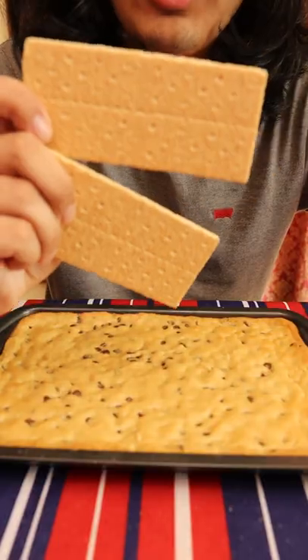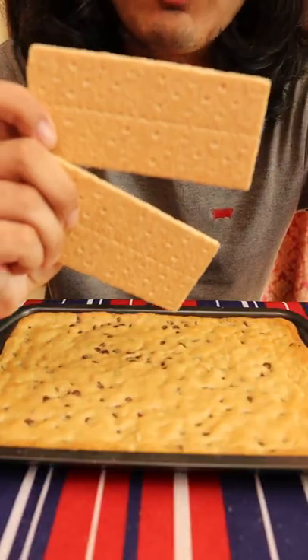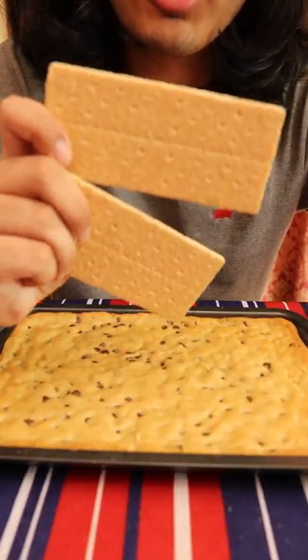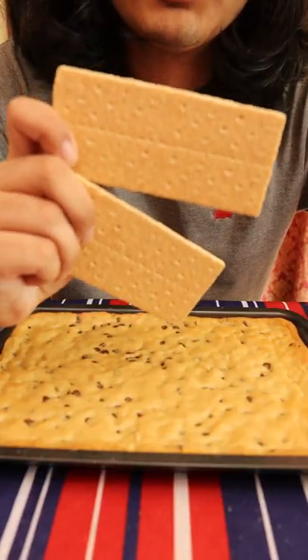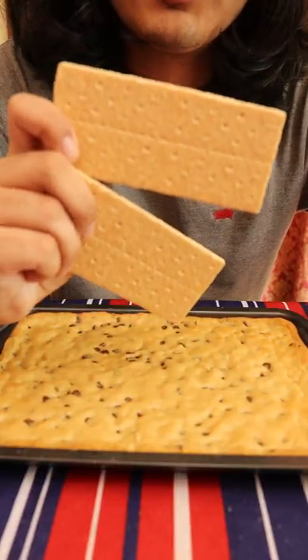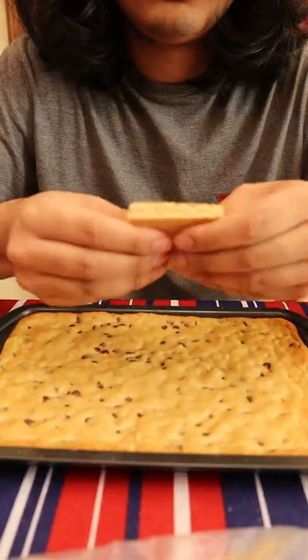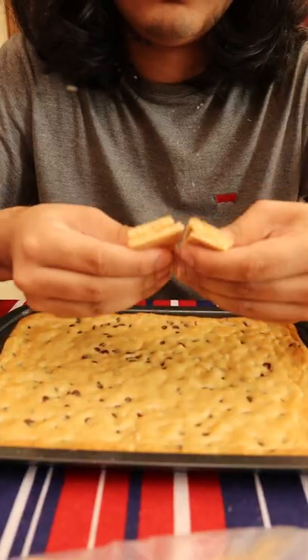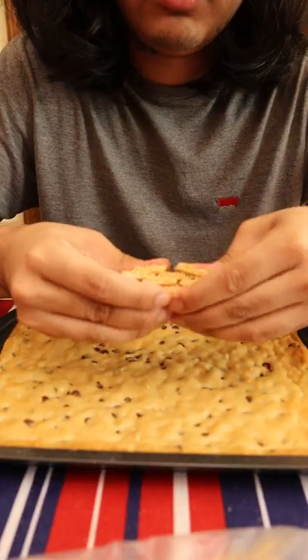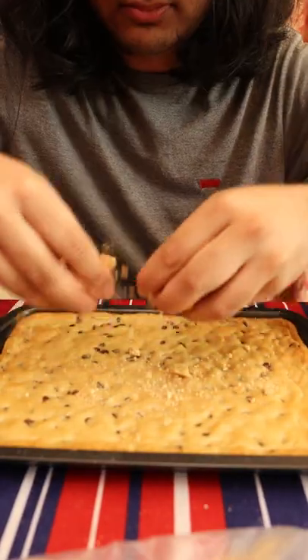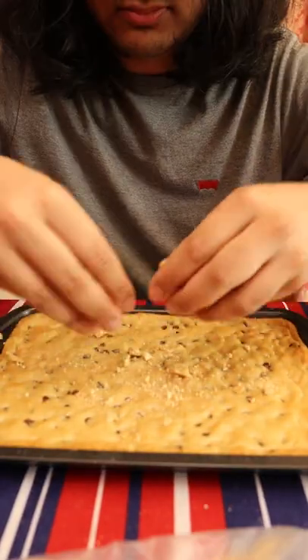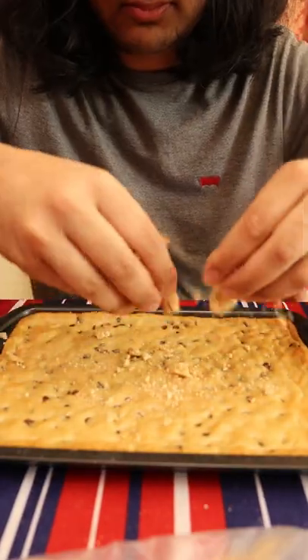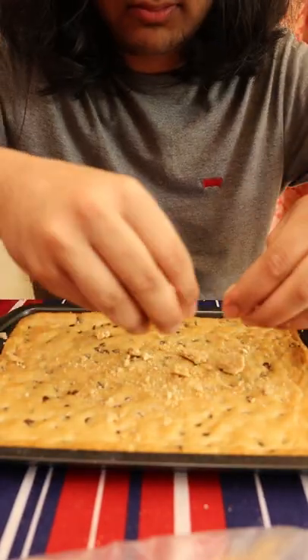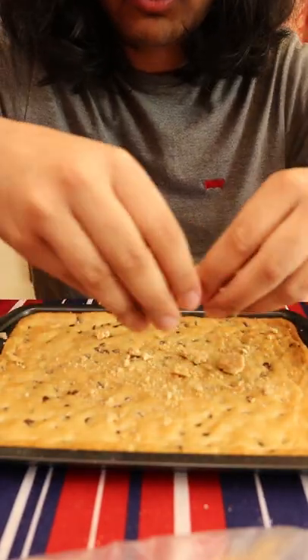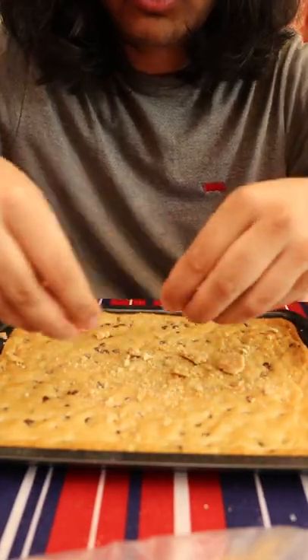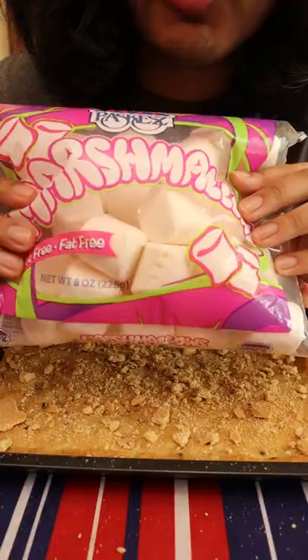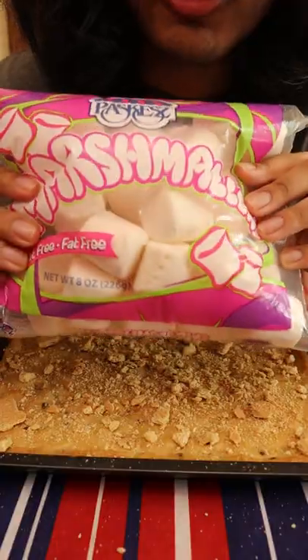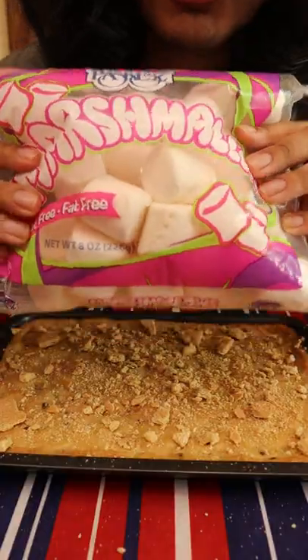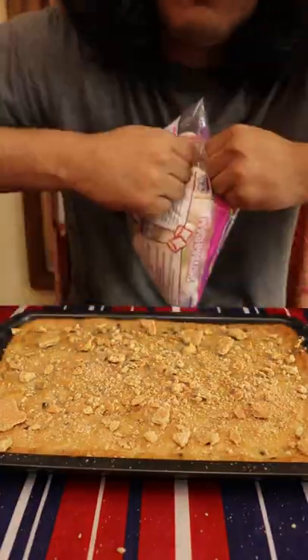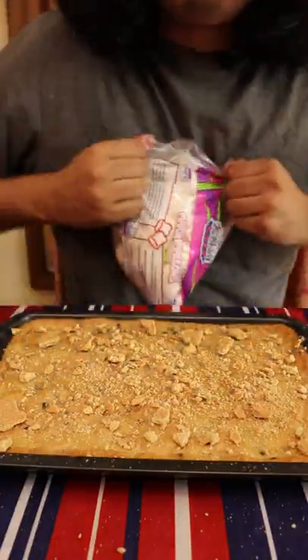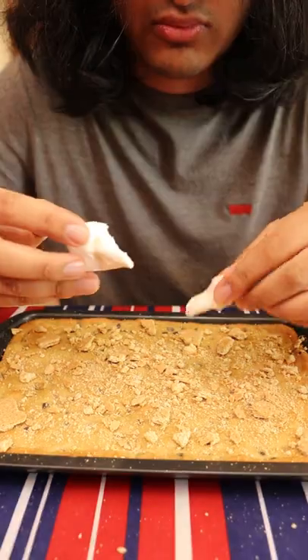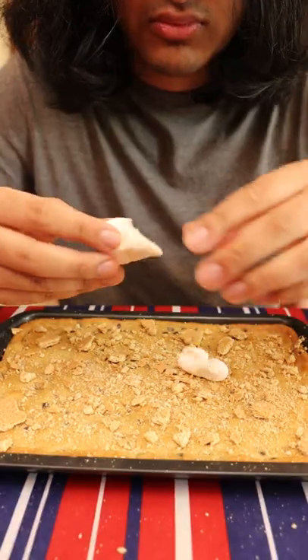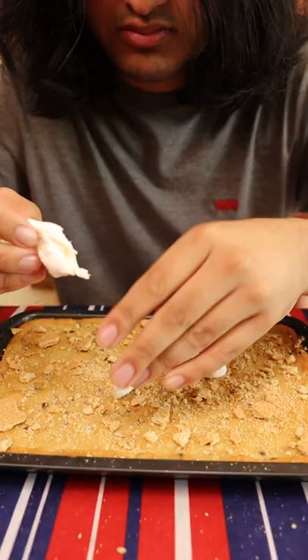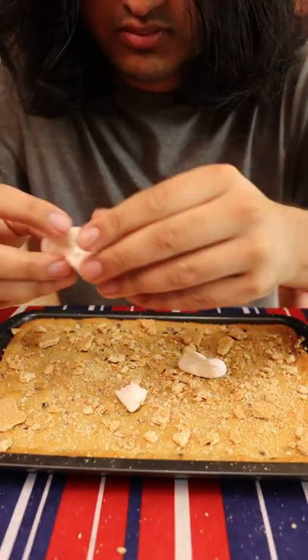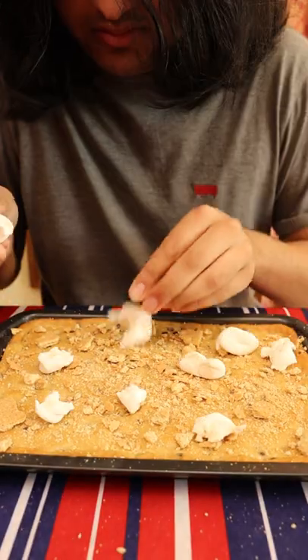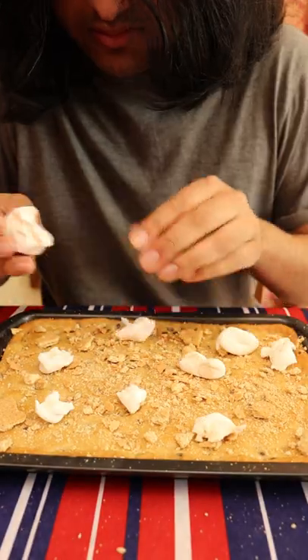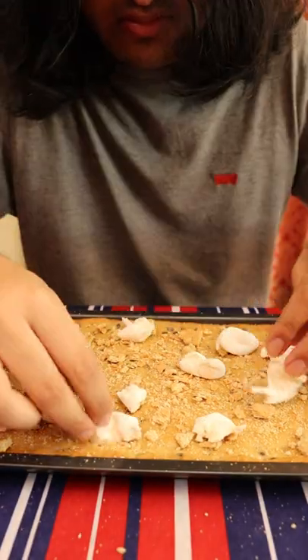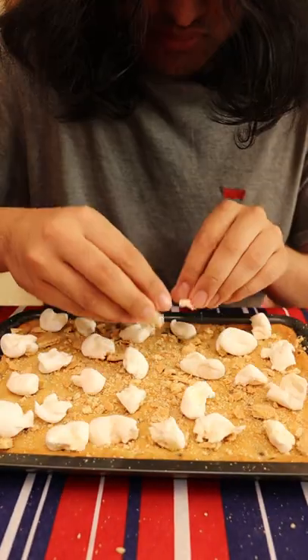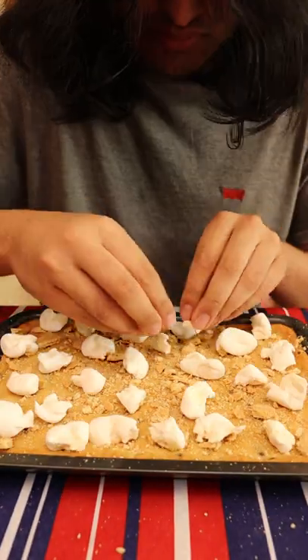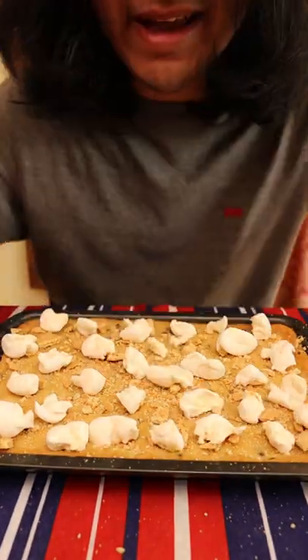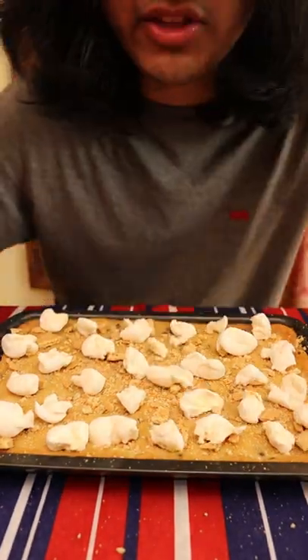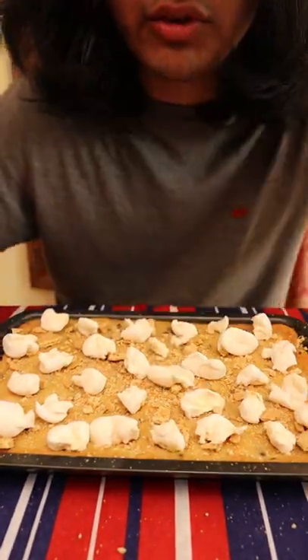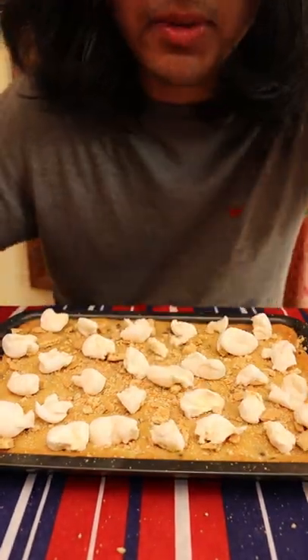Graham crackers. Marshmallows. Back in the oven.